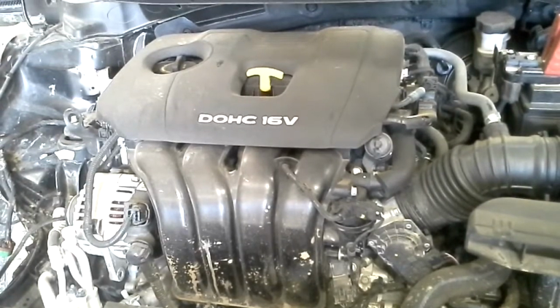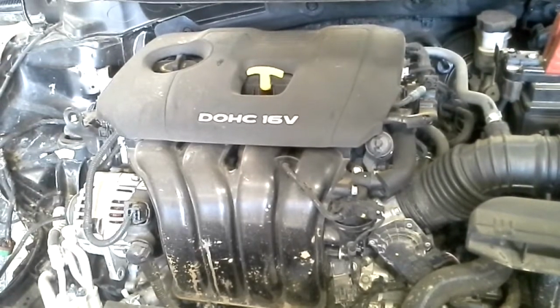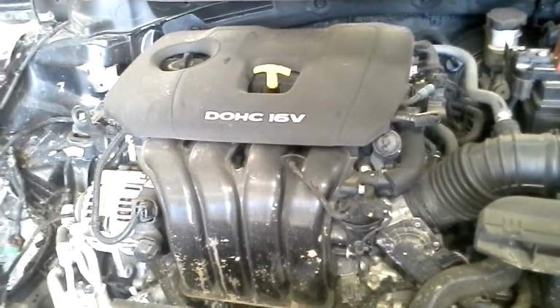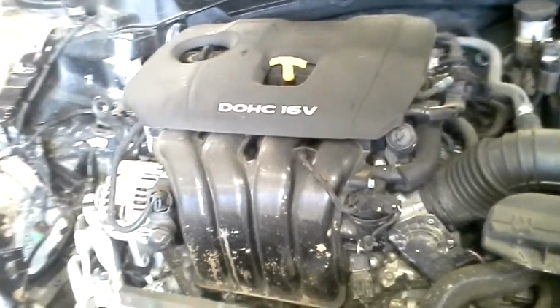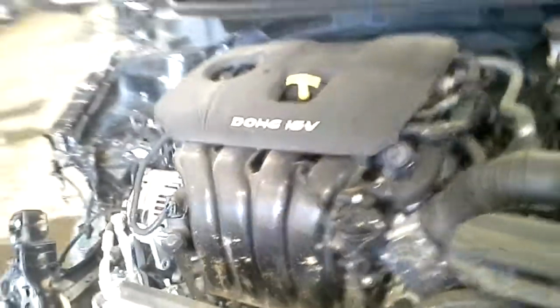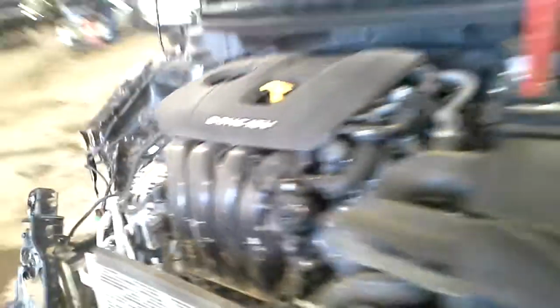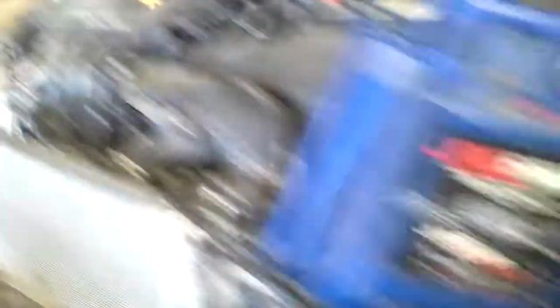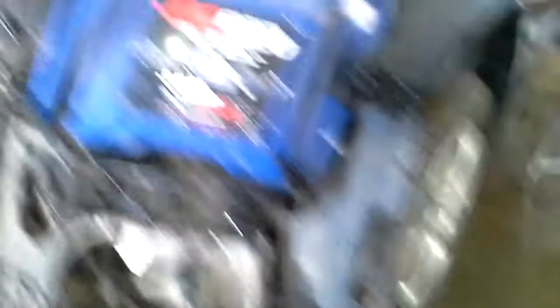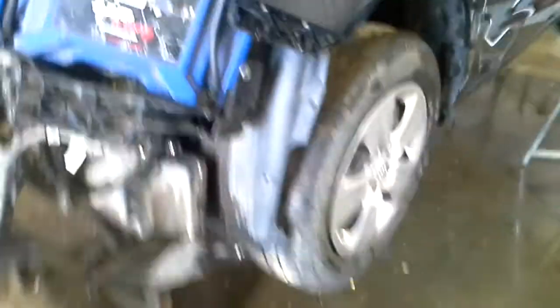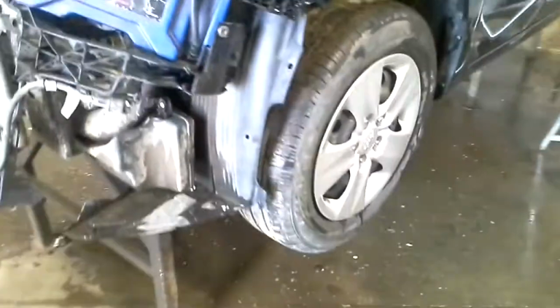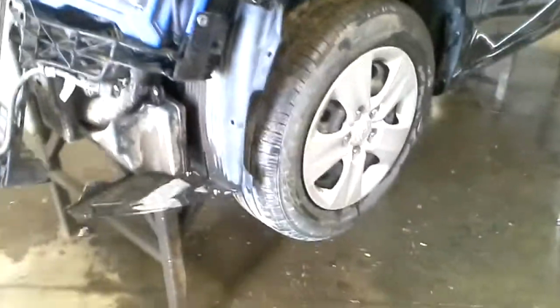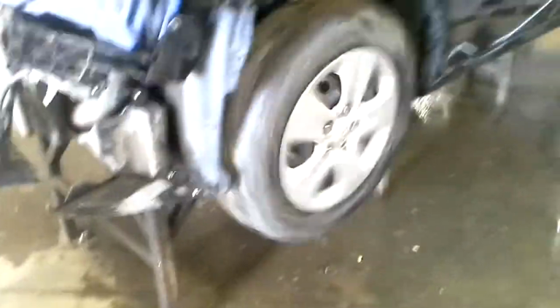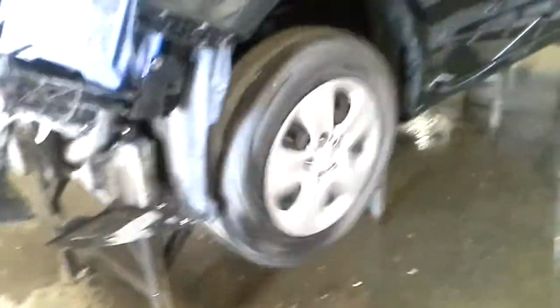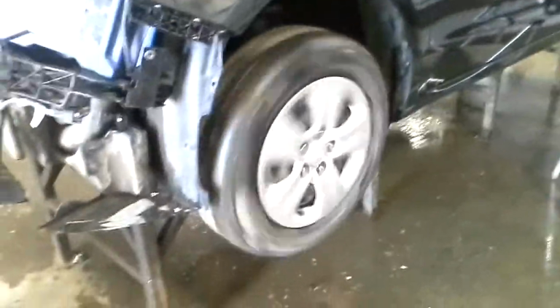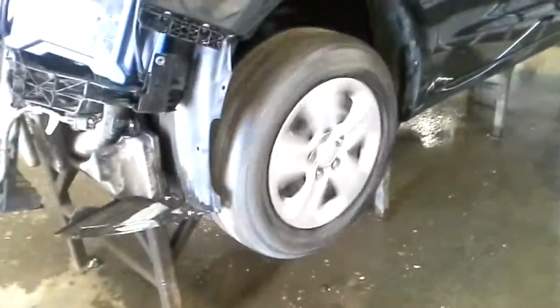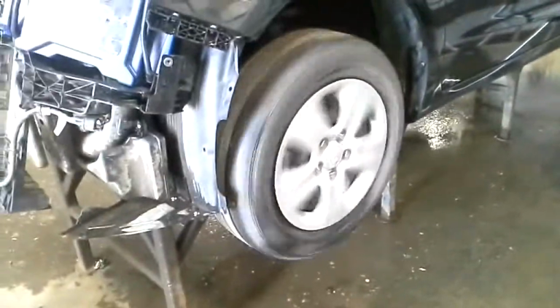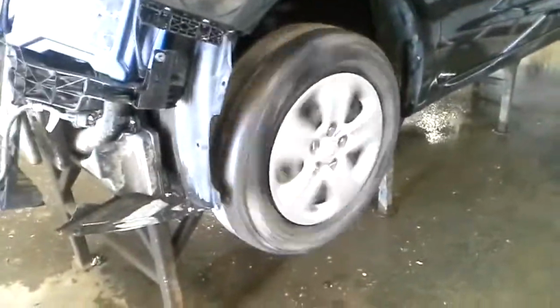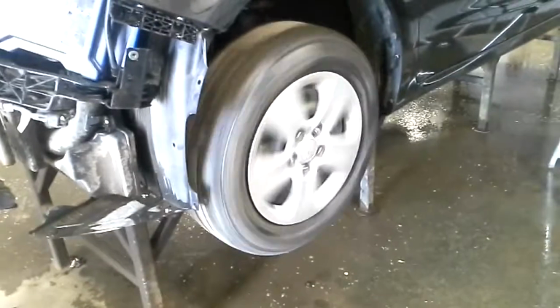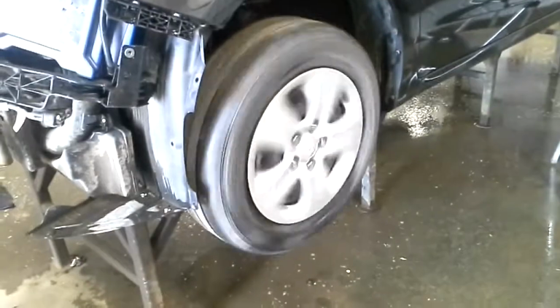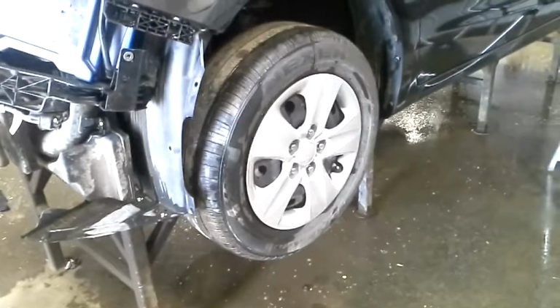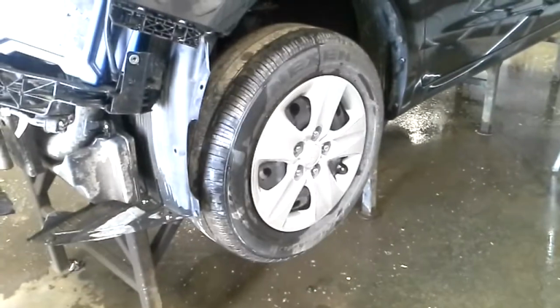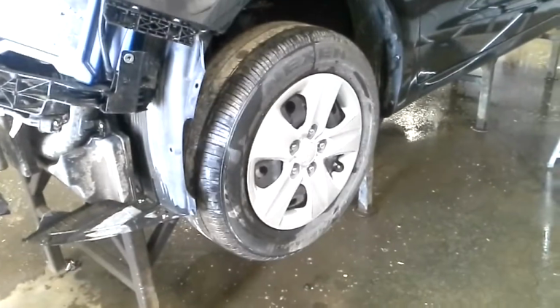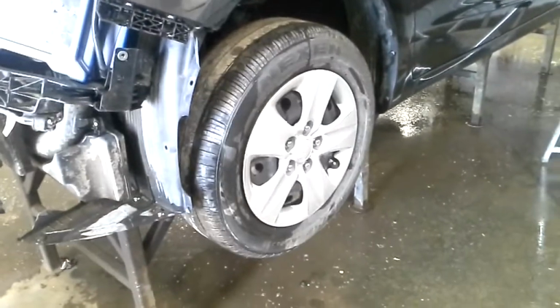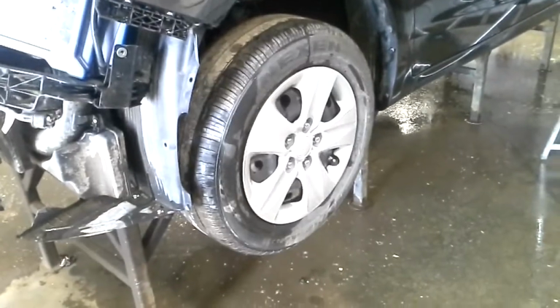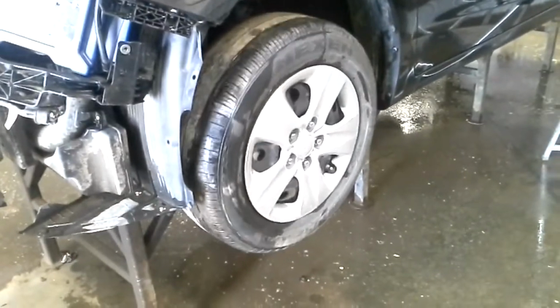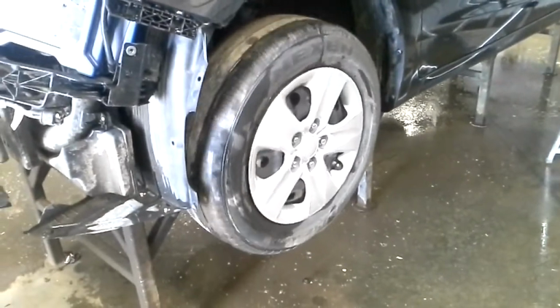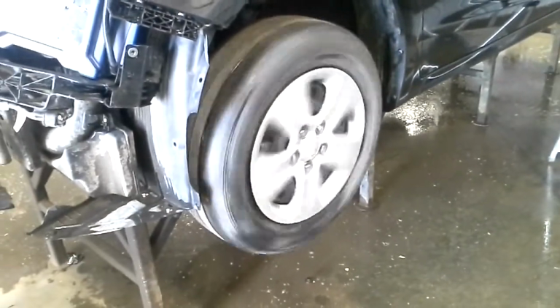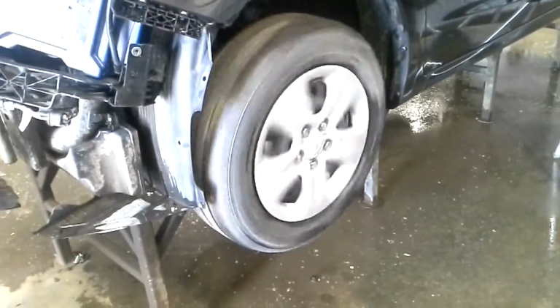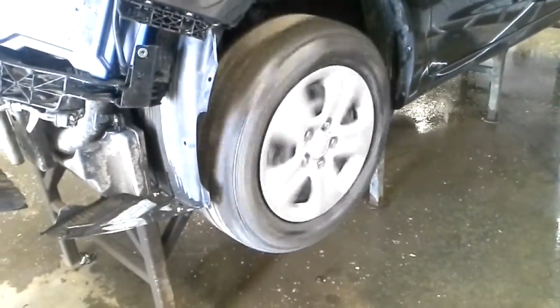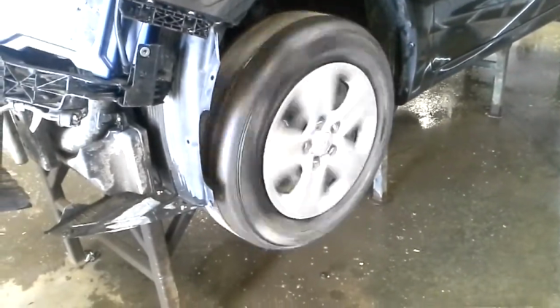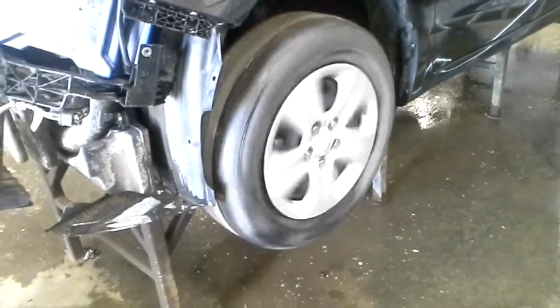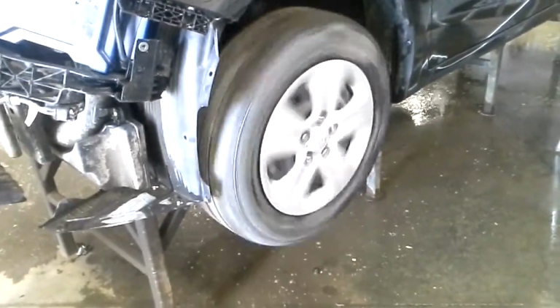Front-wheel drive with 38,438 miles. There's reverse and drive.